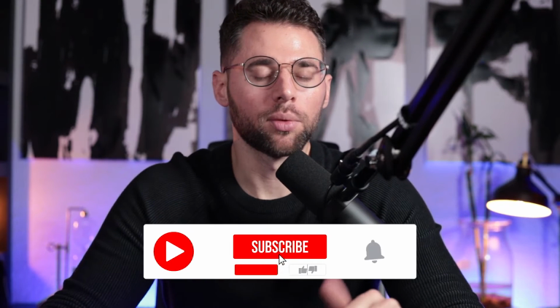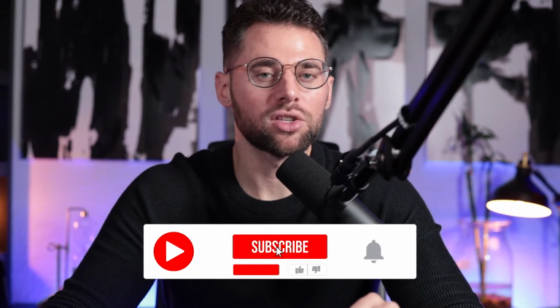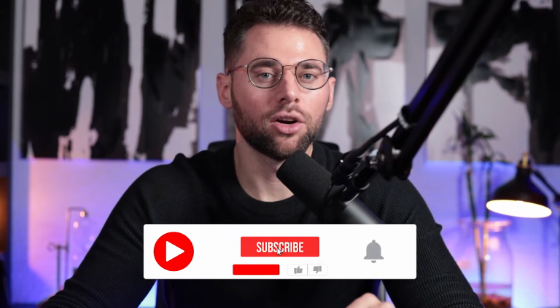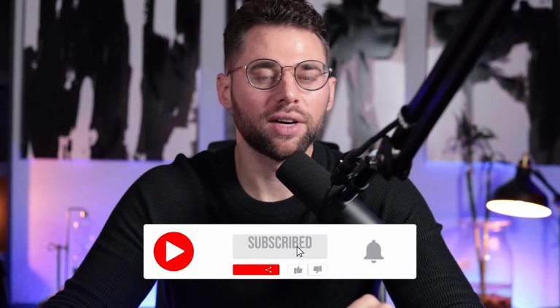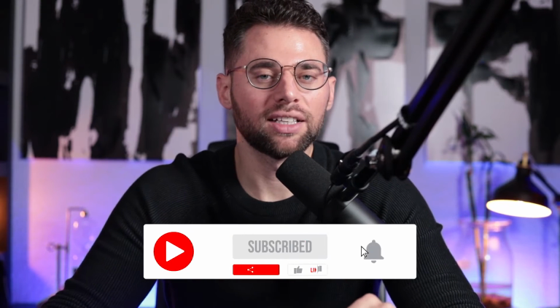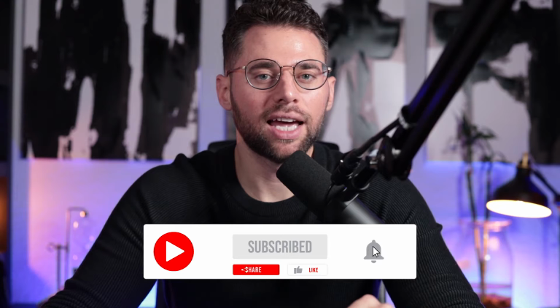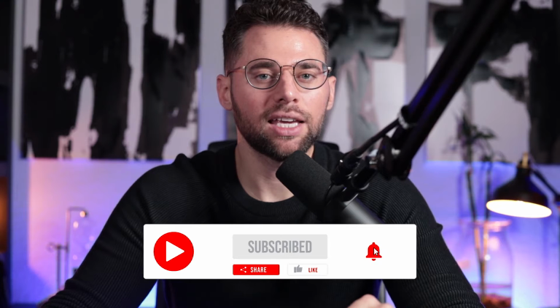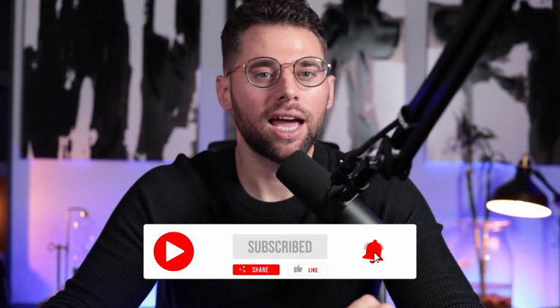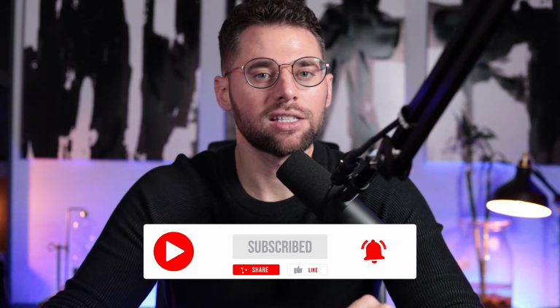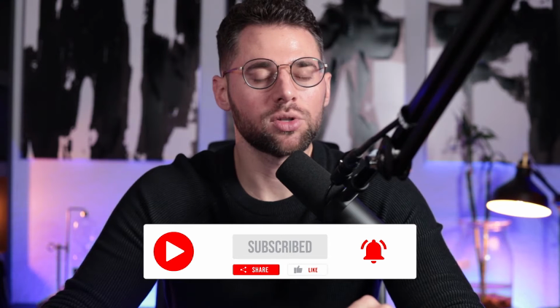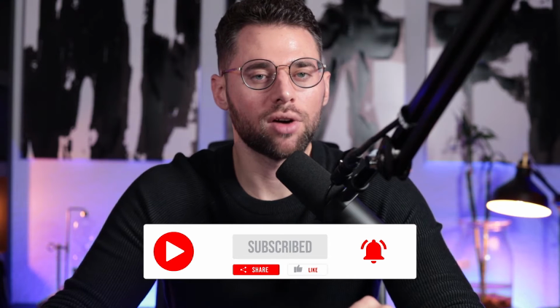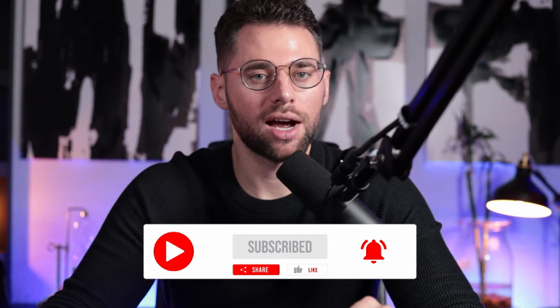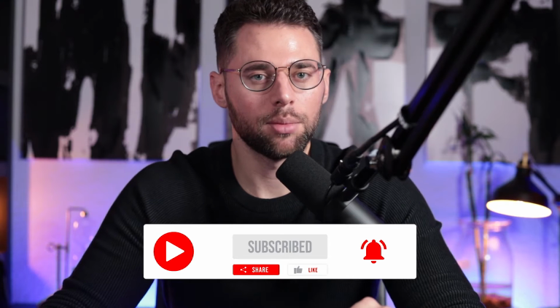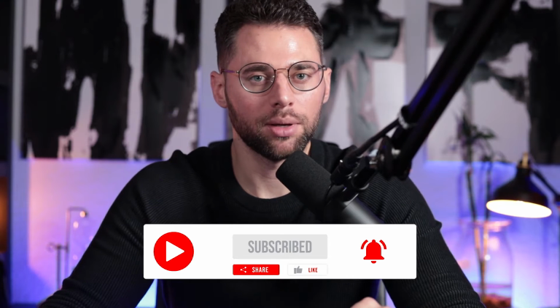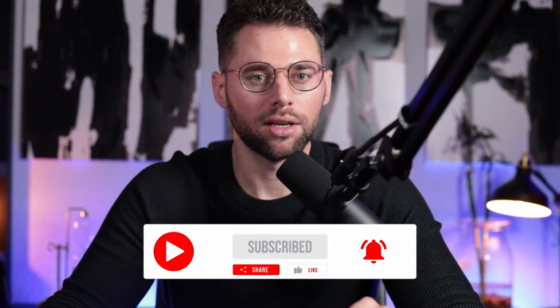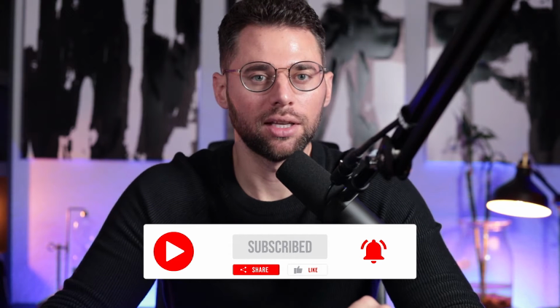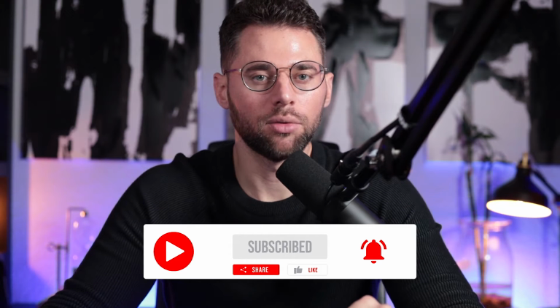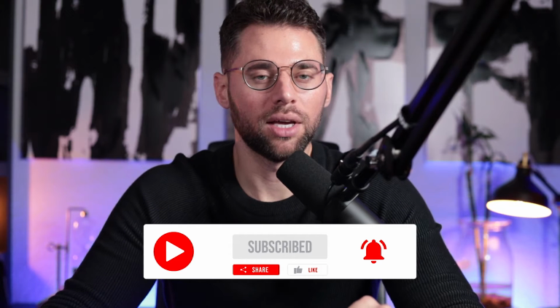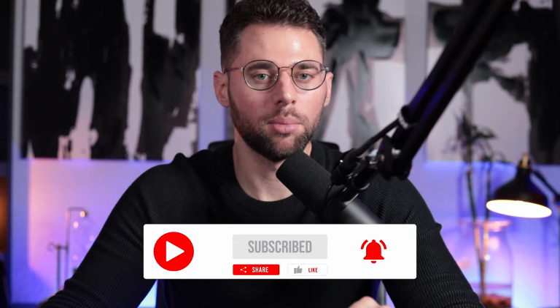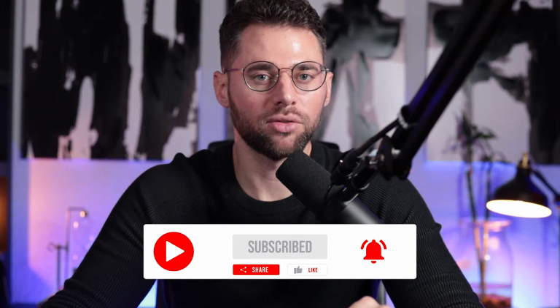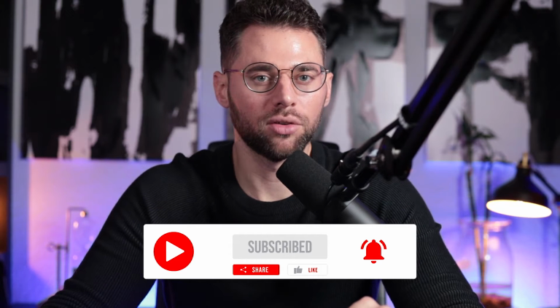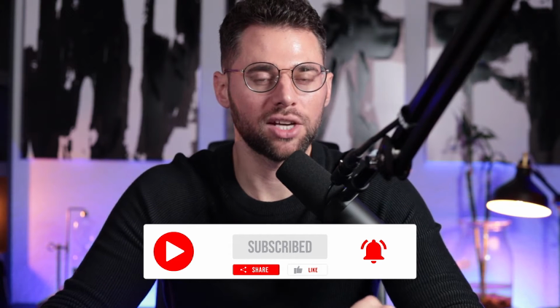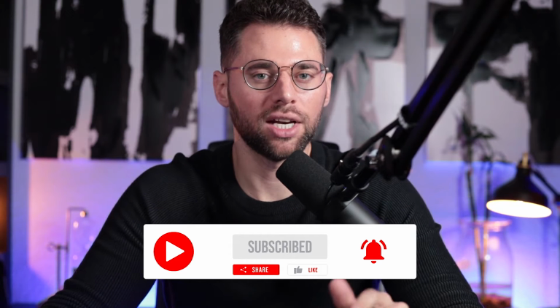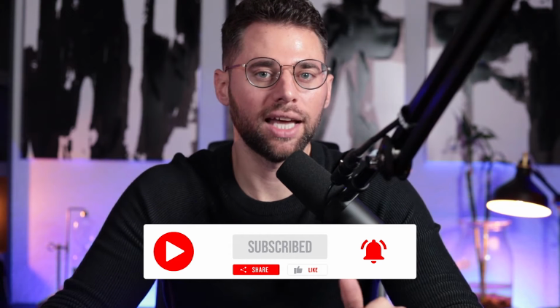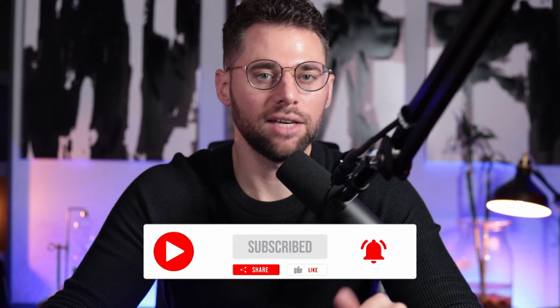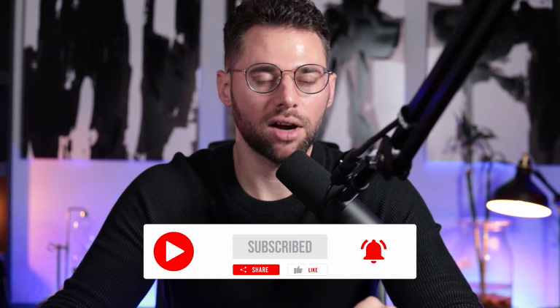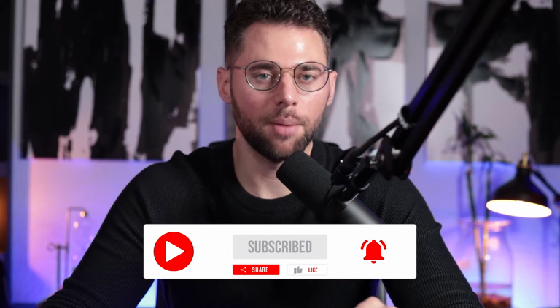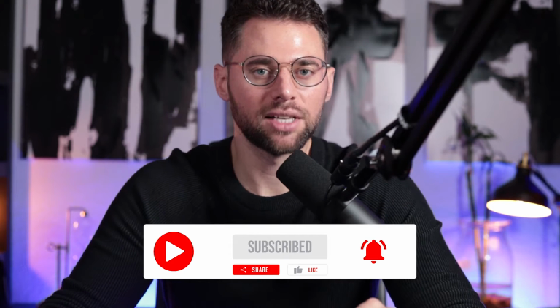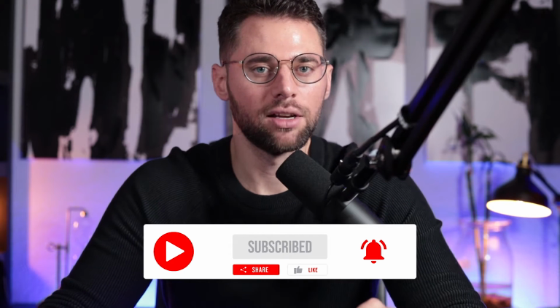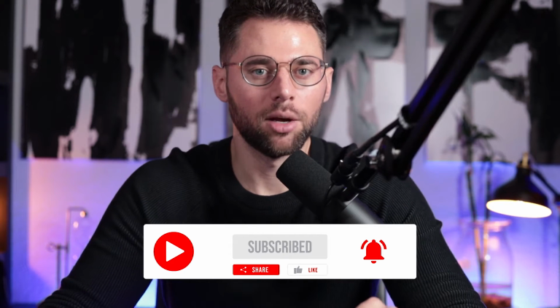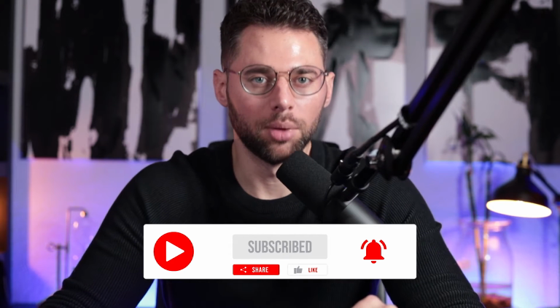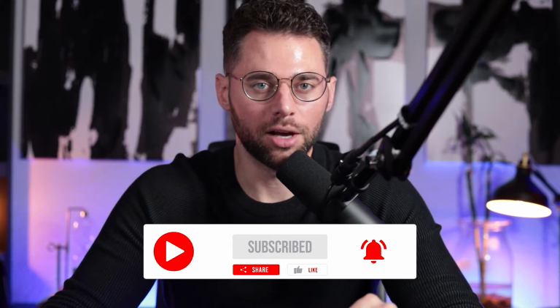Before we get started, don't forget to like and subscribe. Hit the bell for notifications and leave a comment below.